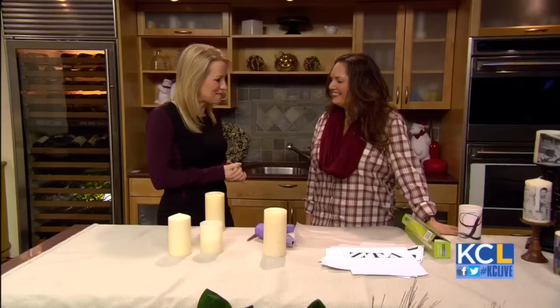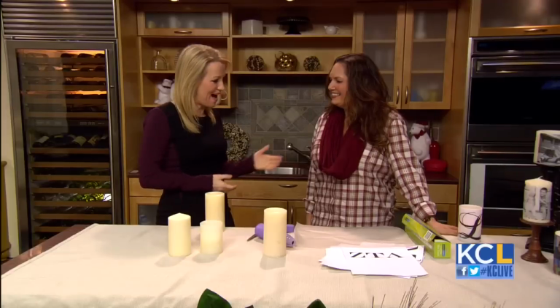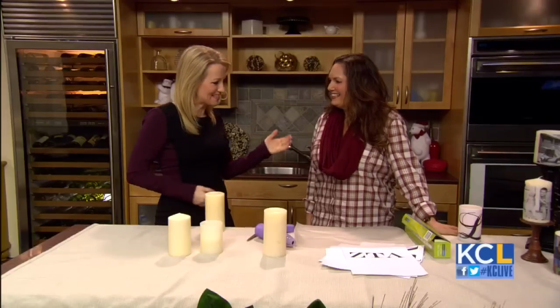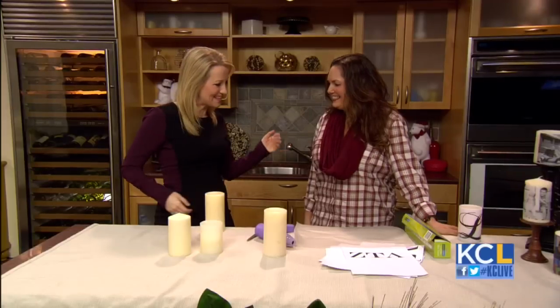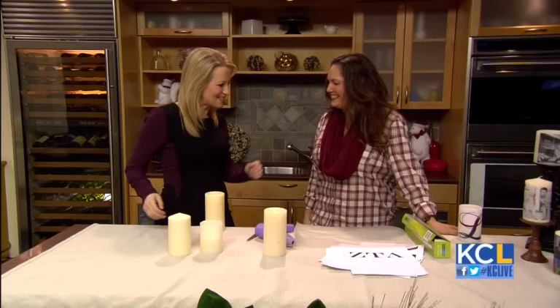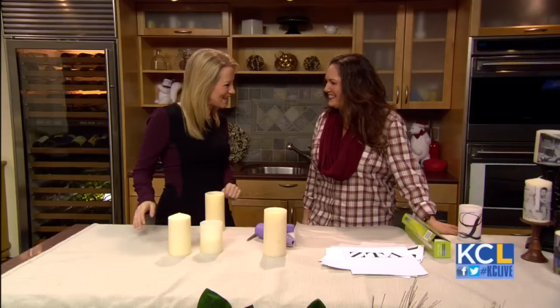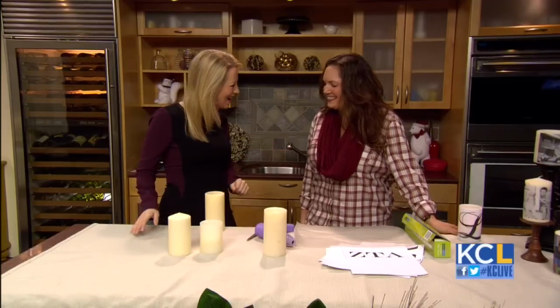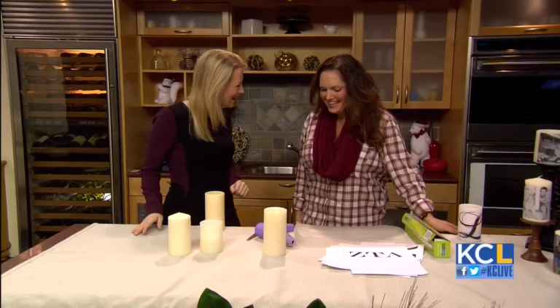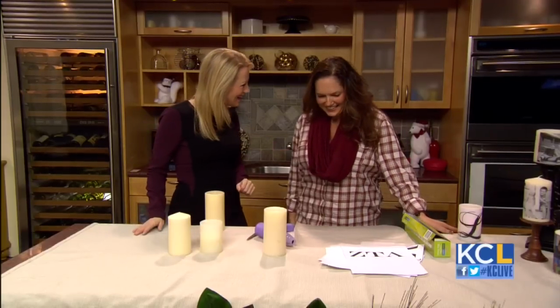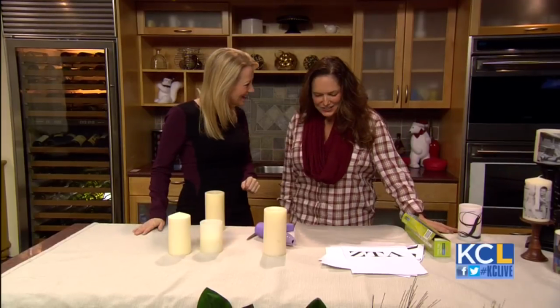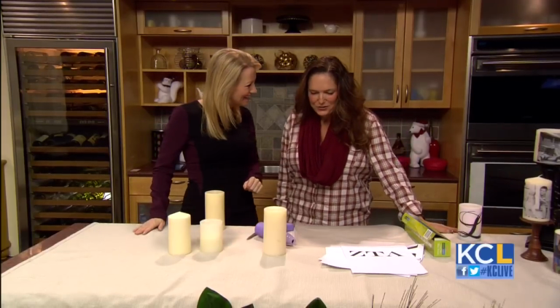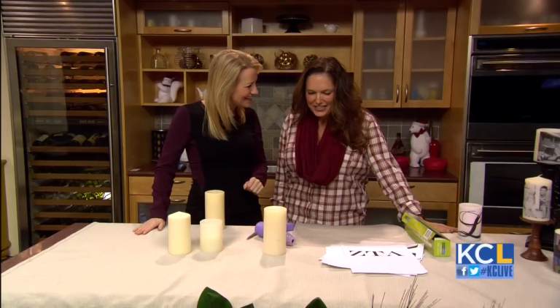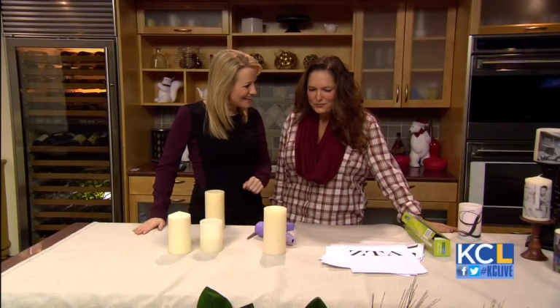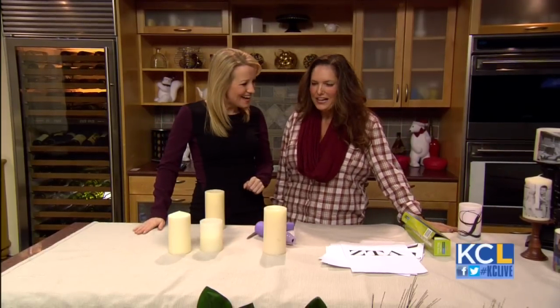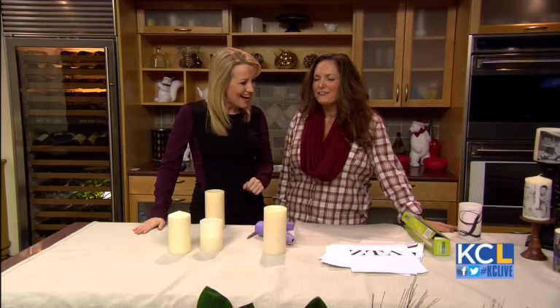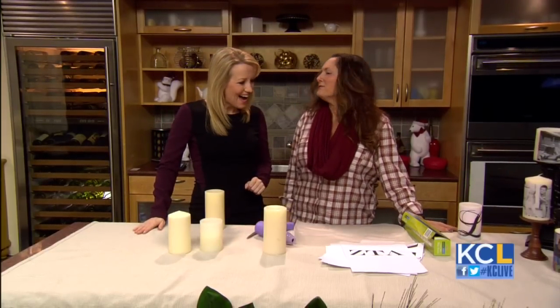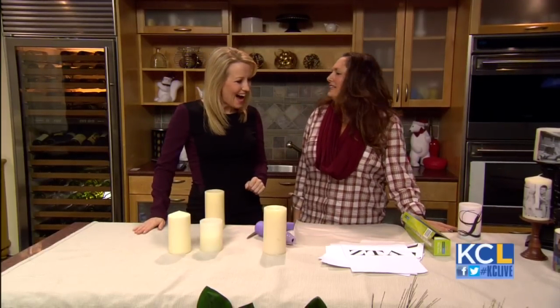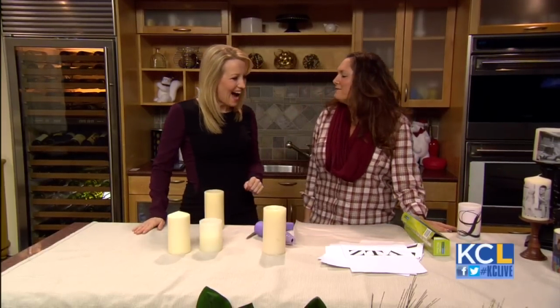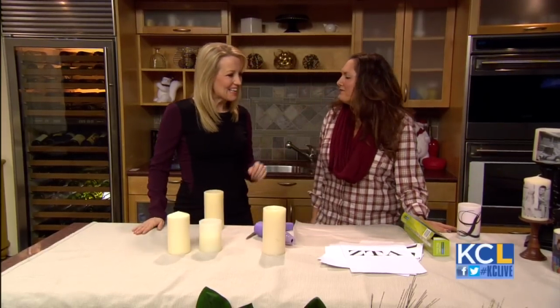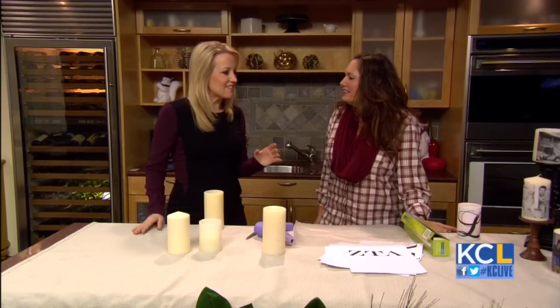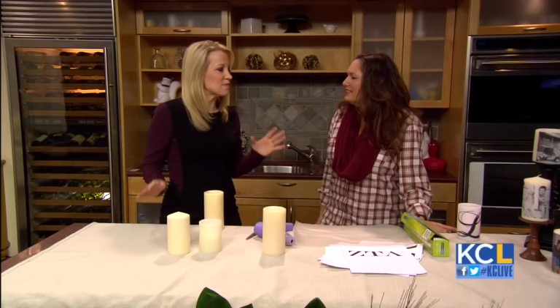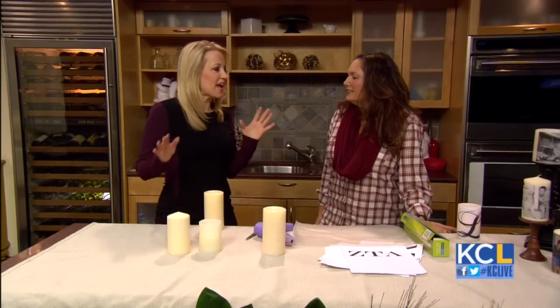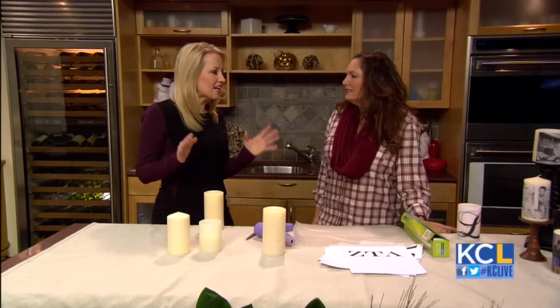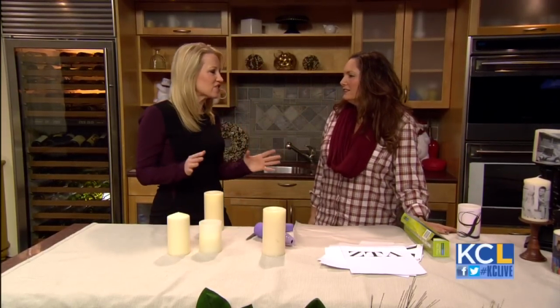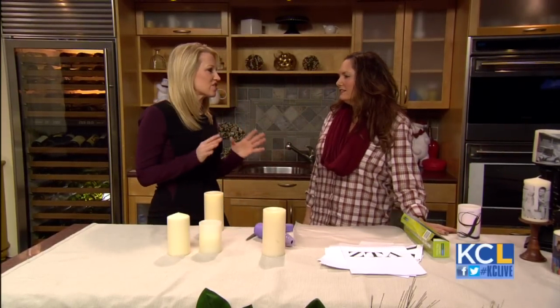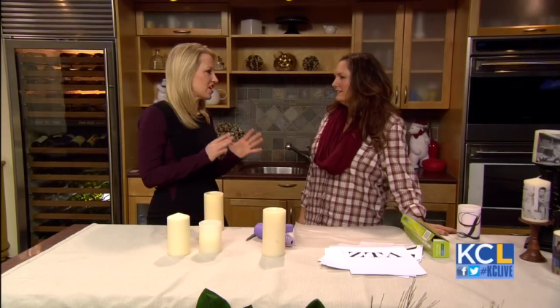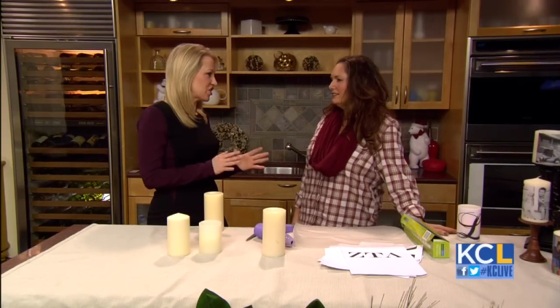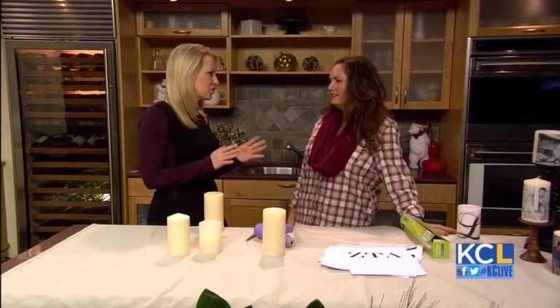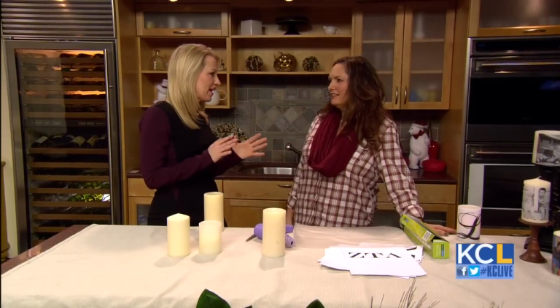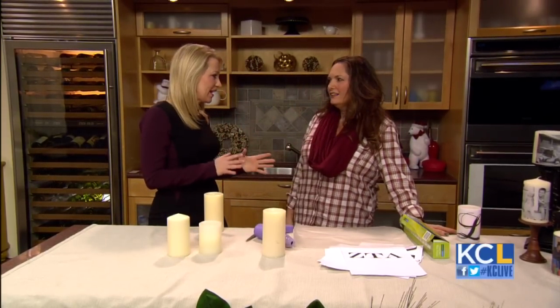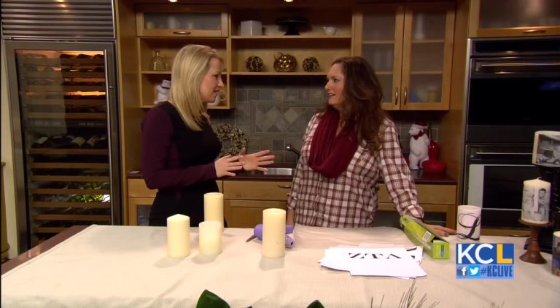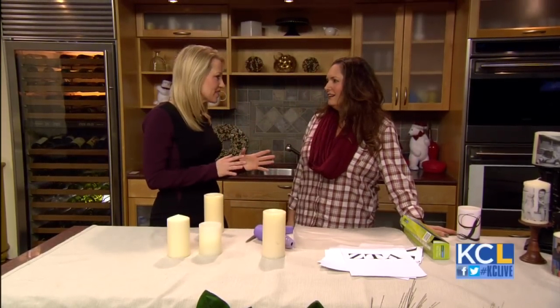Welcome back to the show. Thanks for having me. I love this — candles are such a great gift.